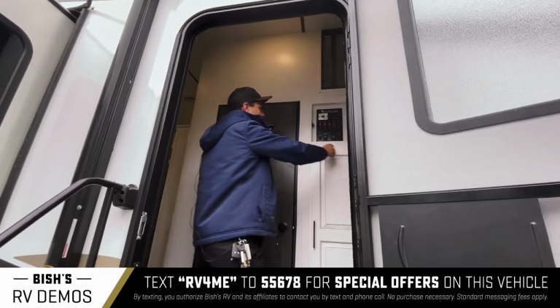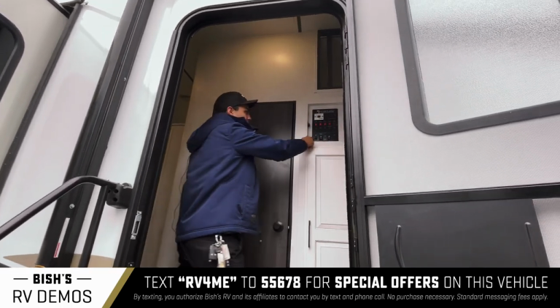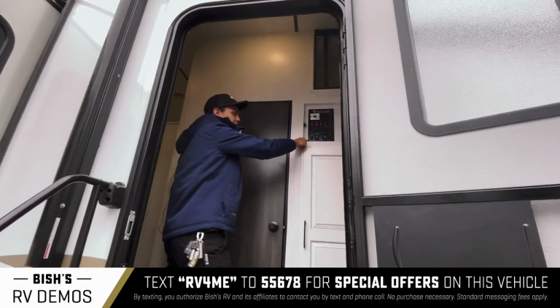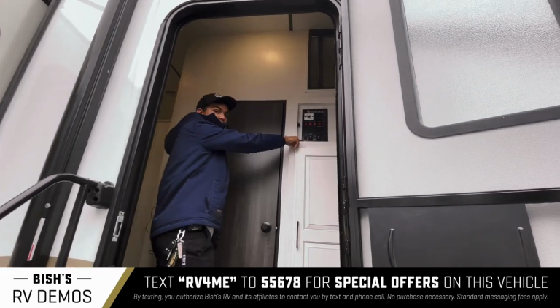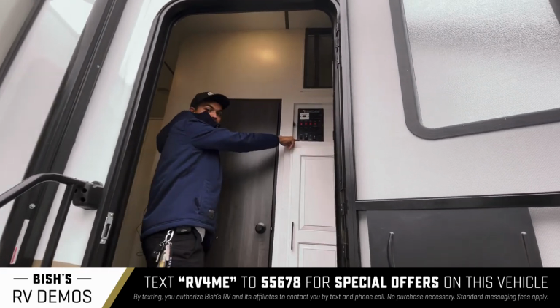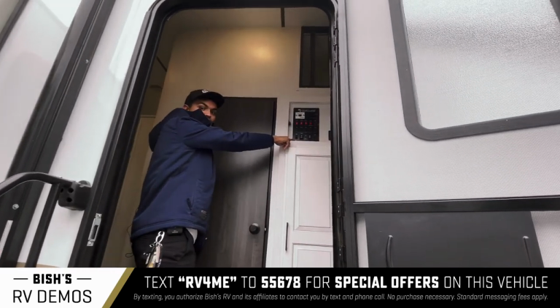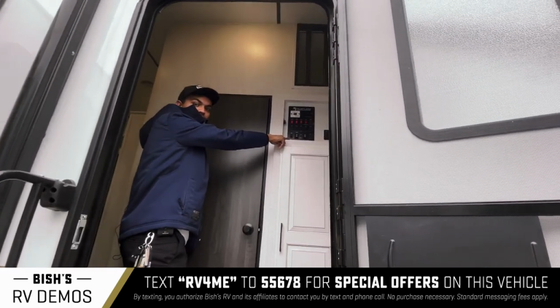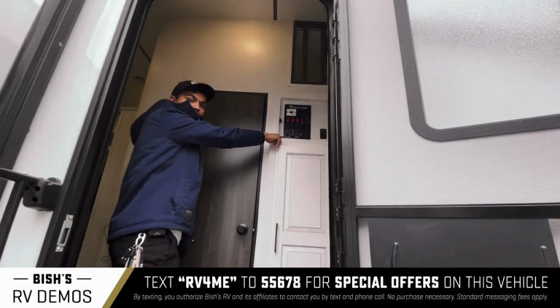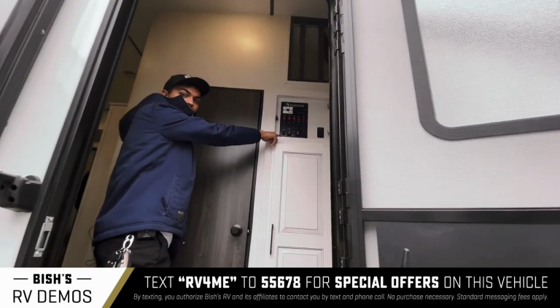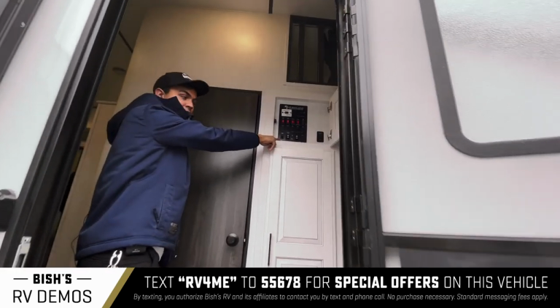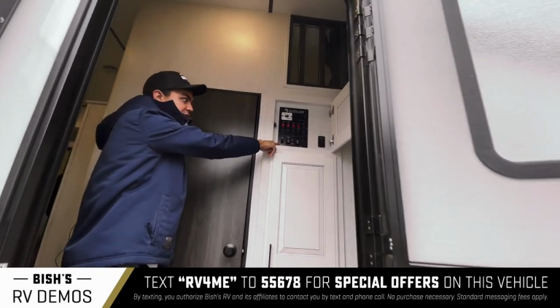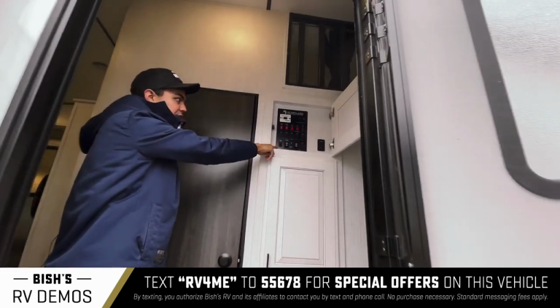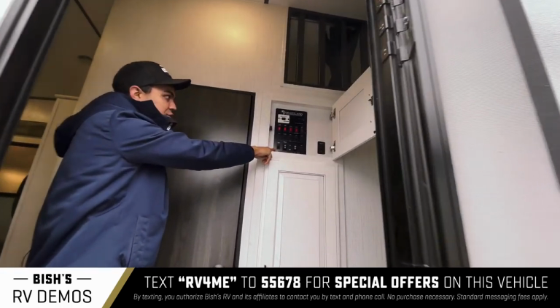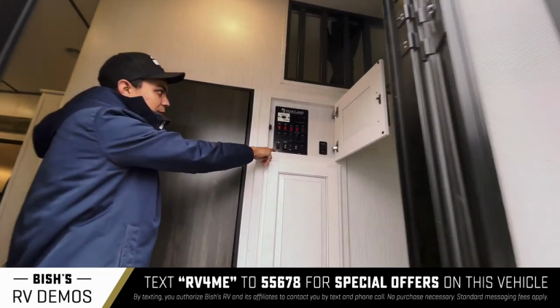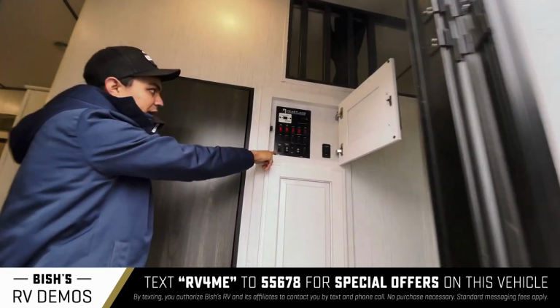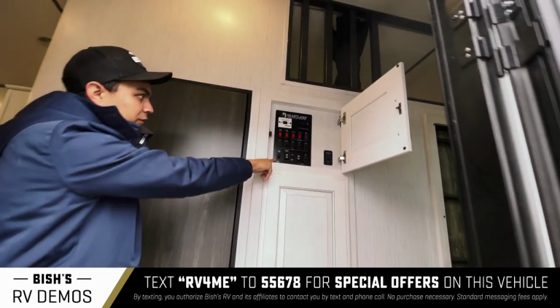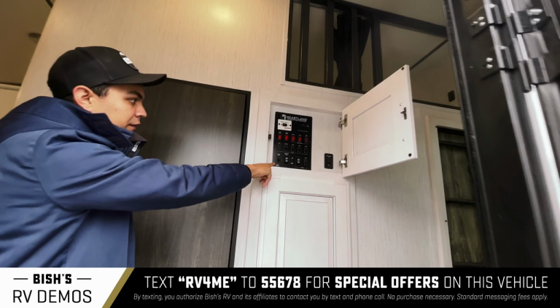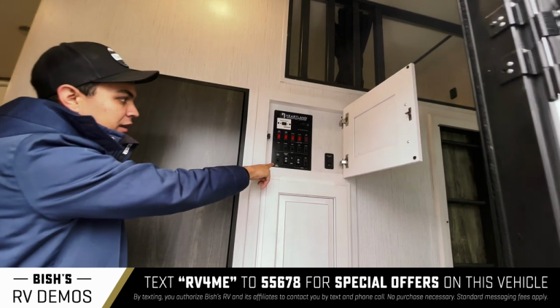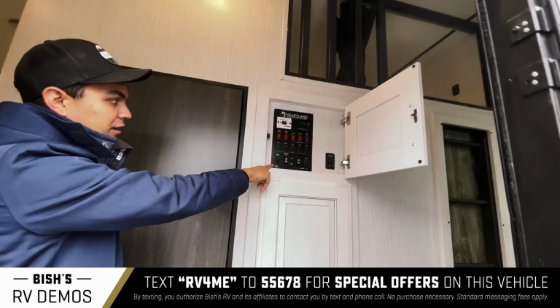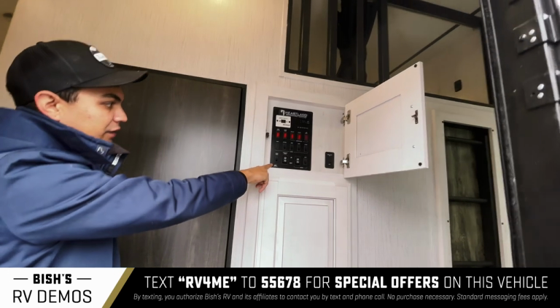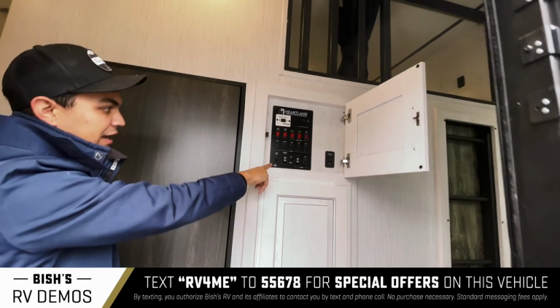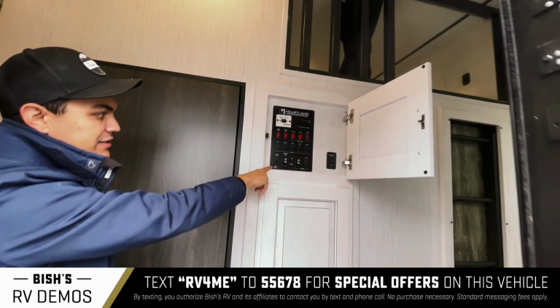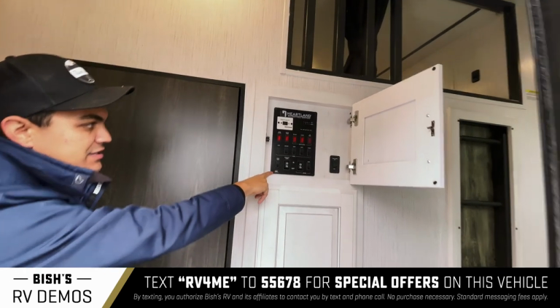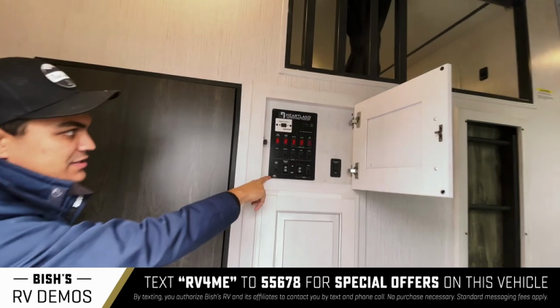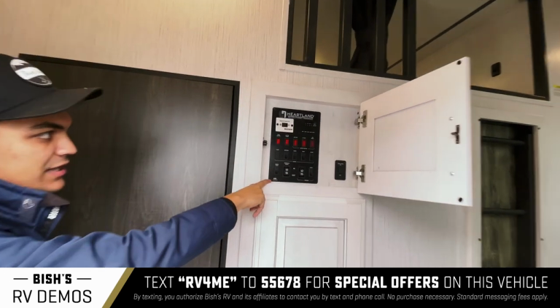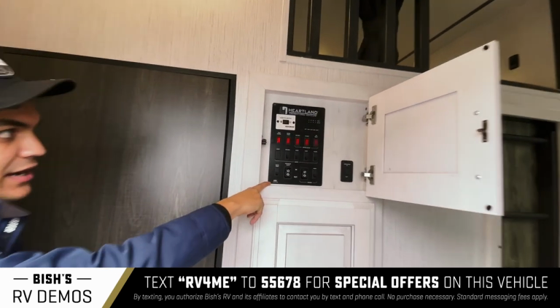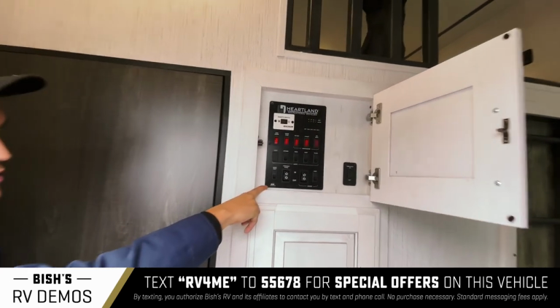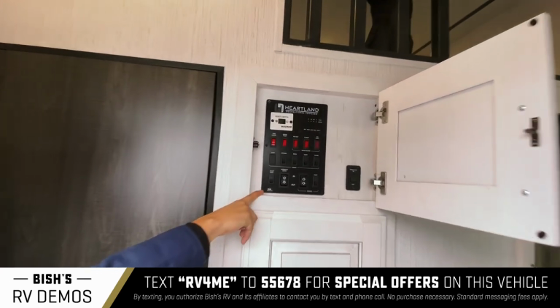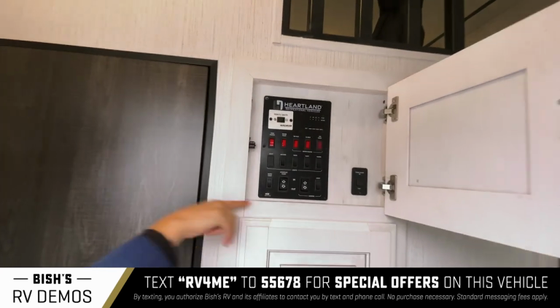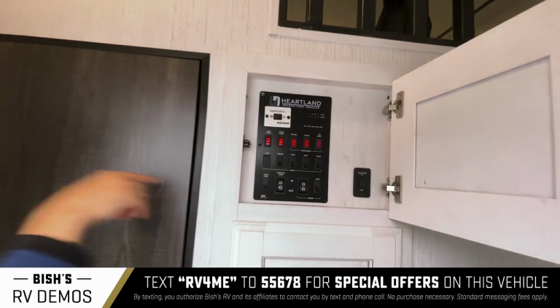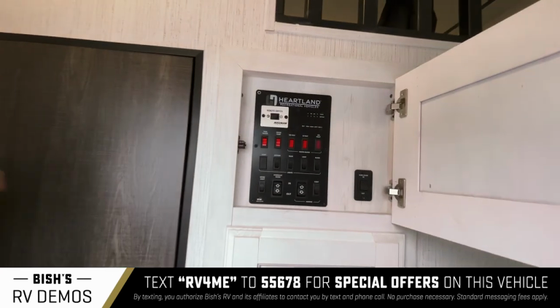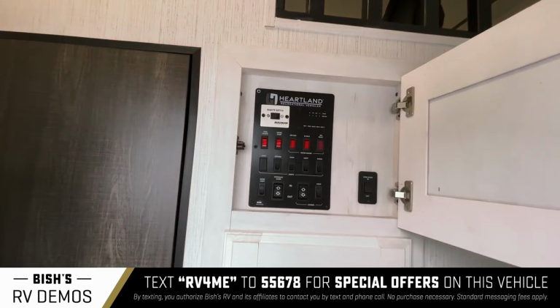And then we've got this right here — this is your control panel. You have lights, slide outs, and awning controls.